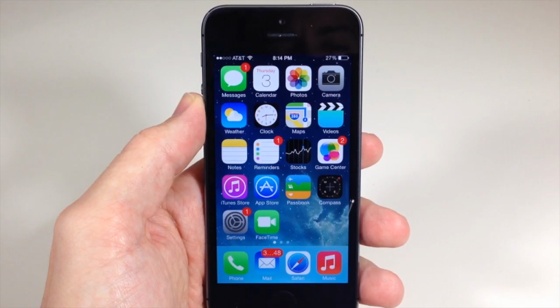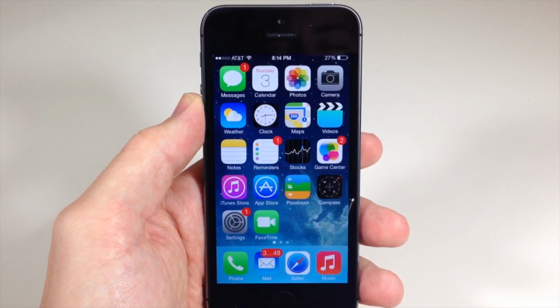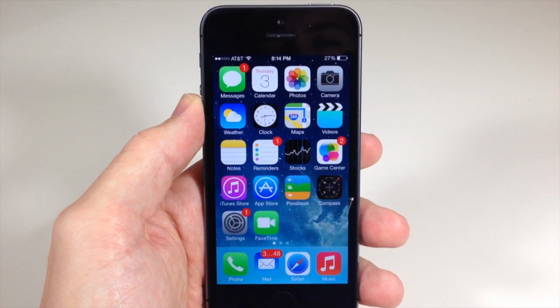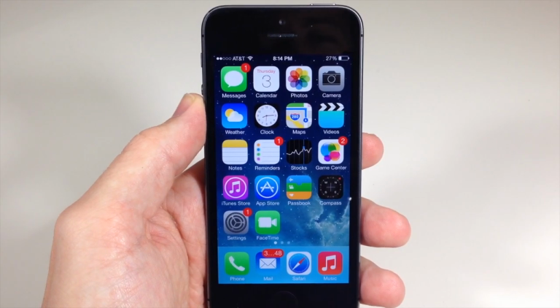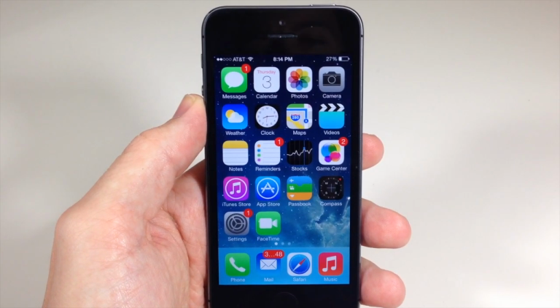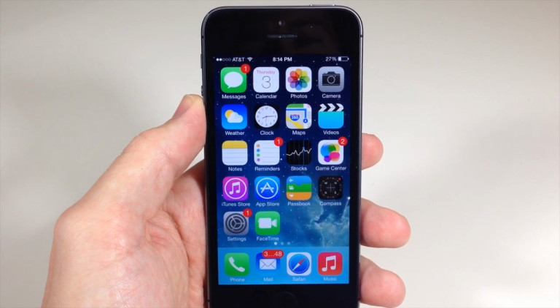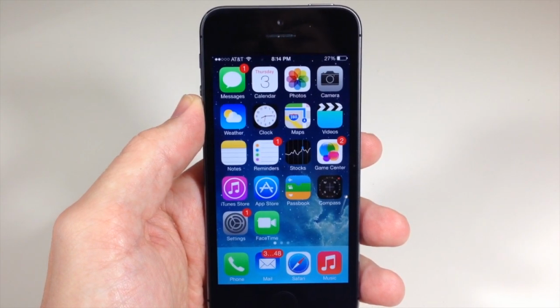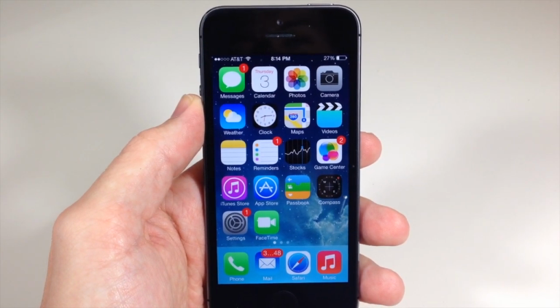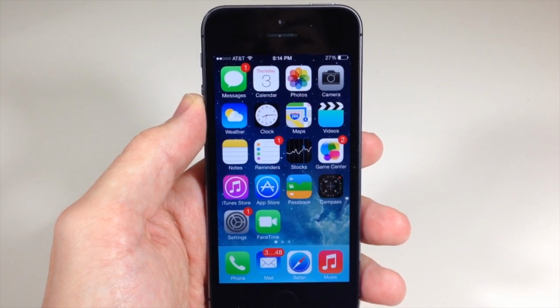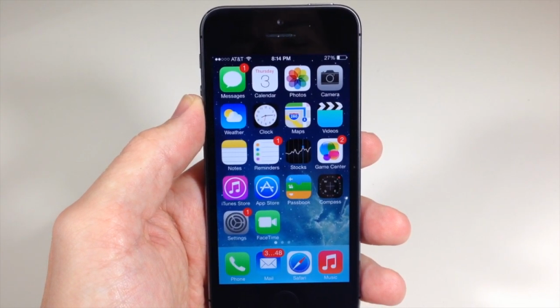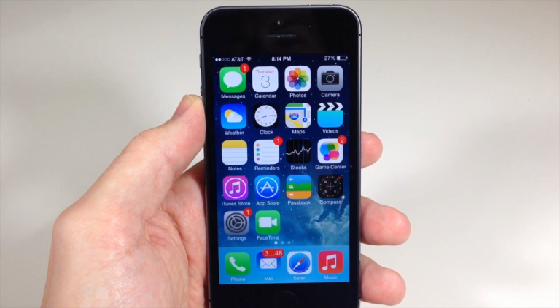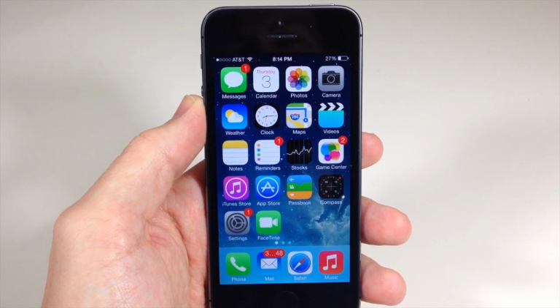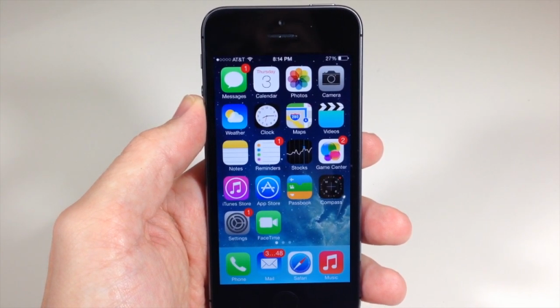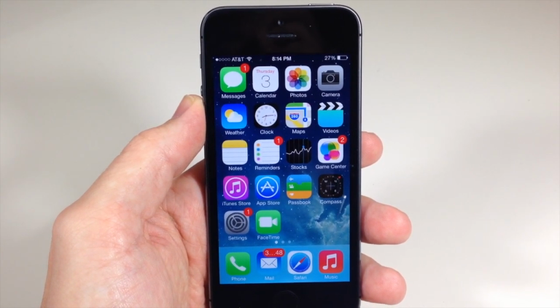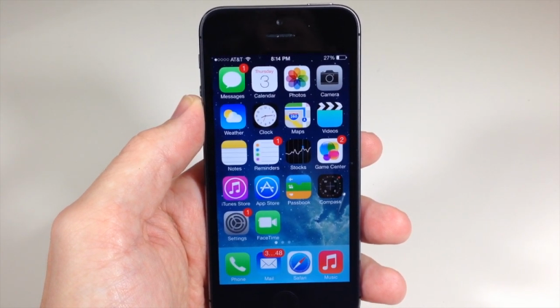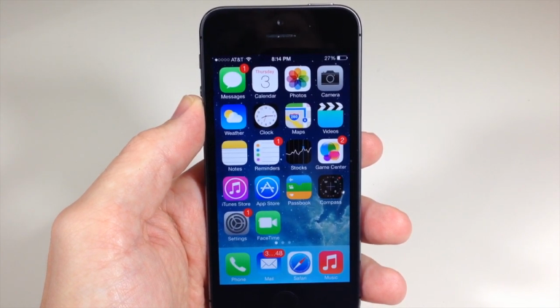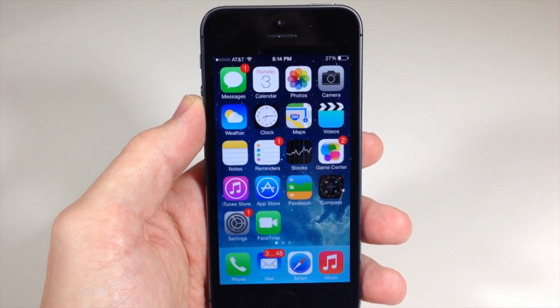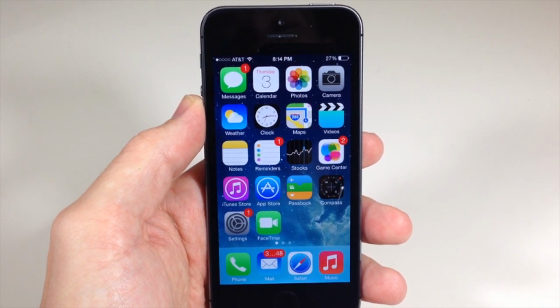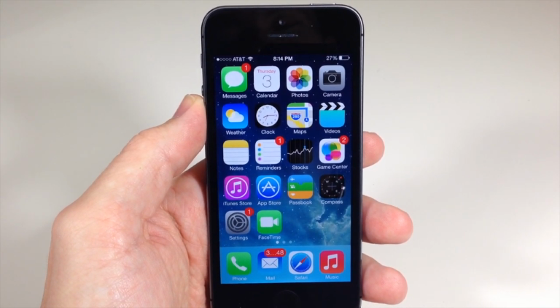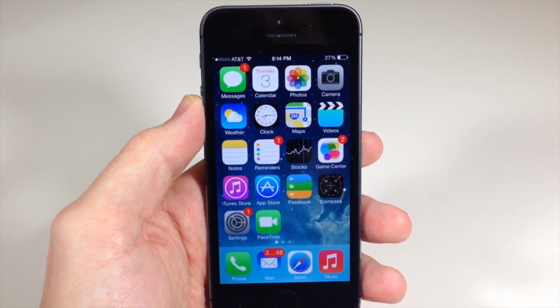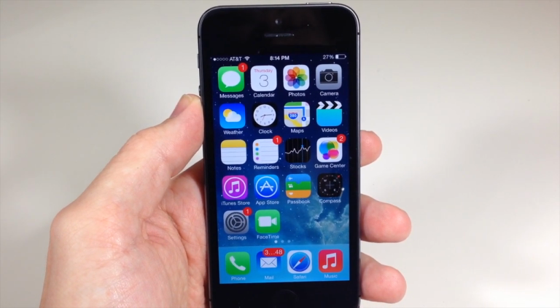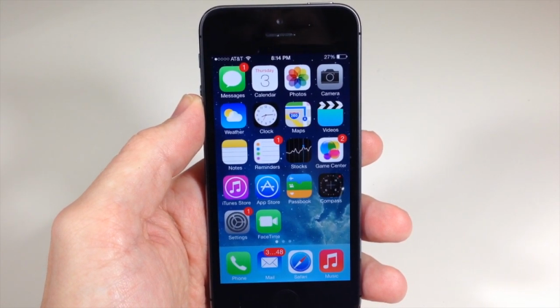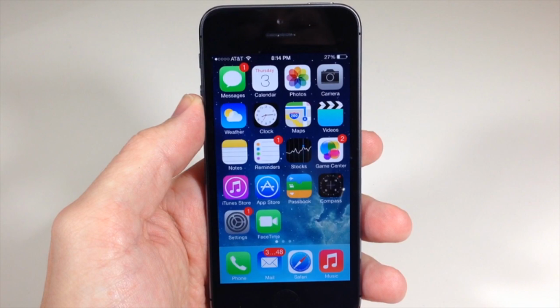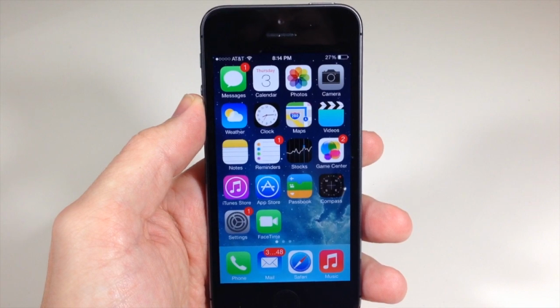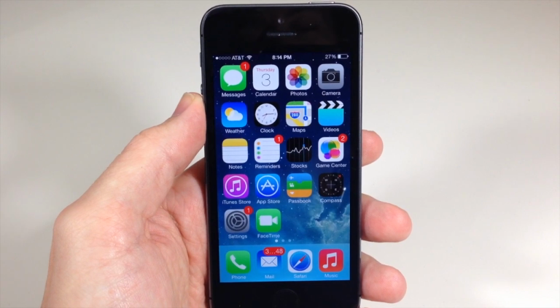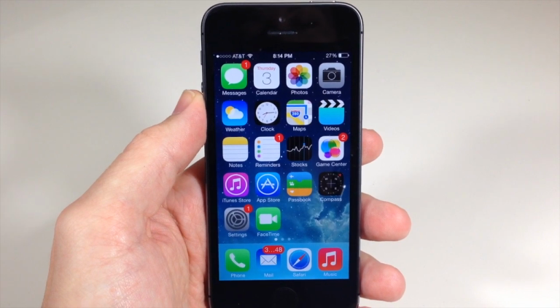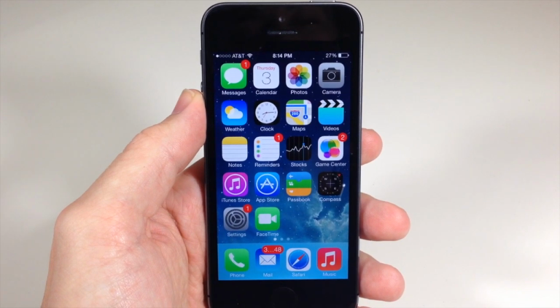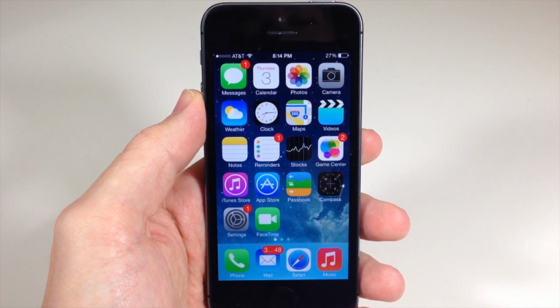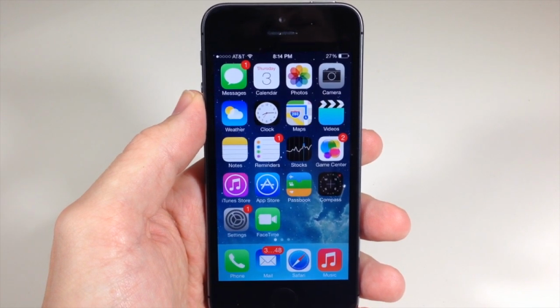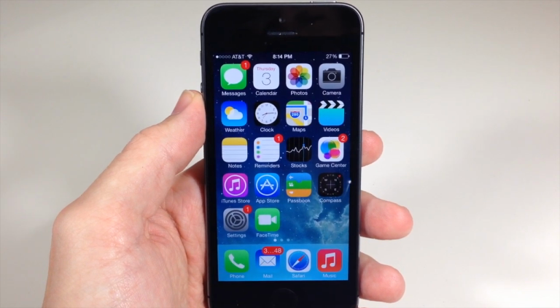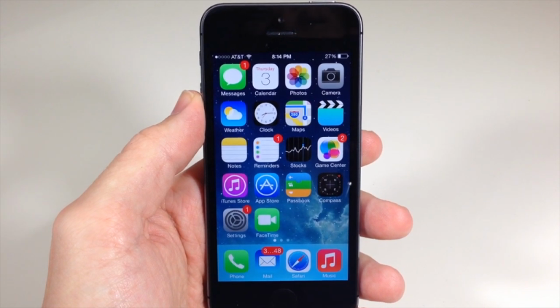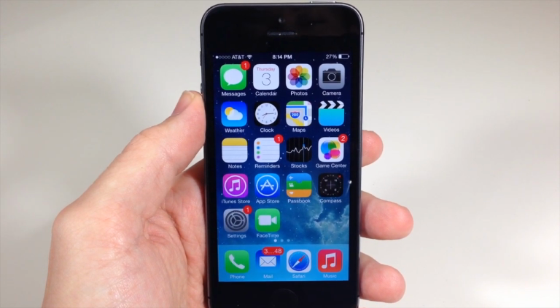What's up YouTube, this is Cody here with iPhoneHacks.com and today I'm going to be showing you guys a cool little trick that you can do with Touch ID.